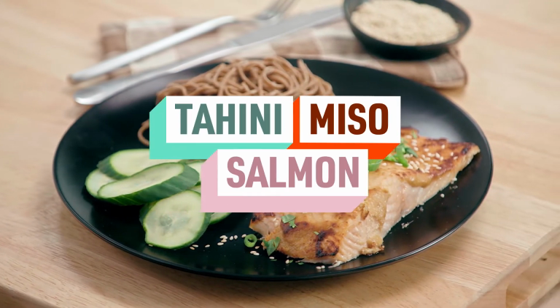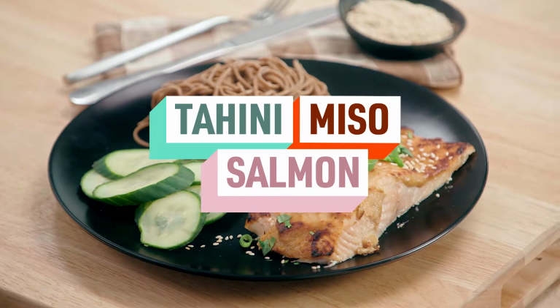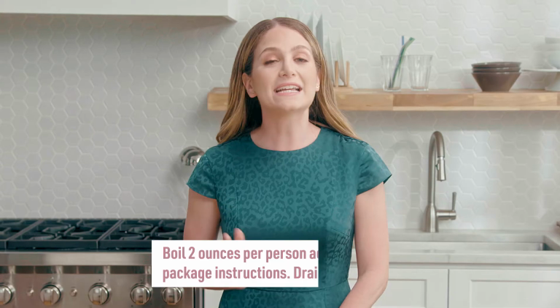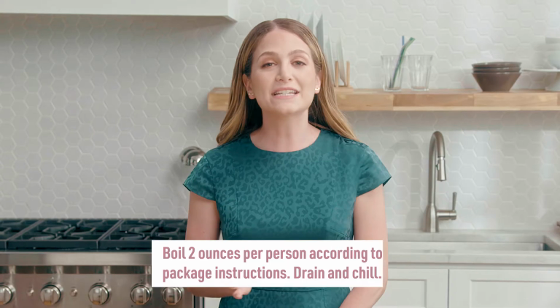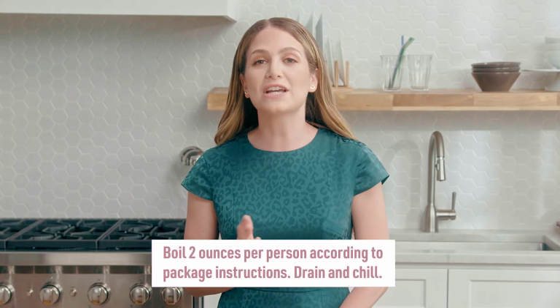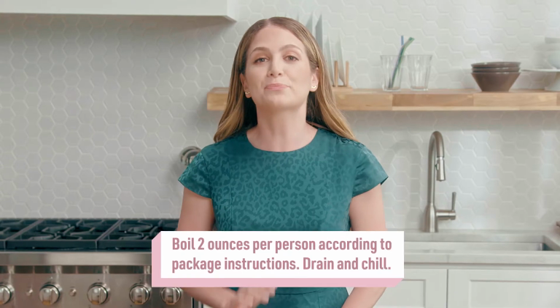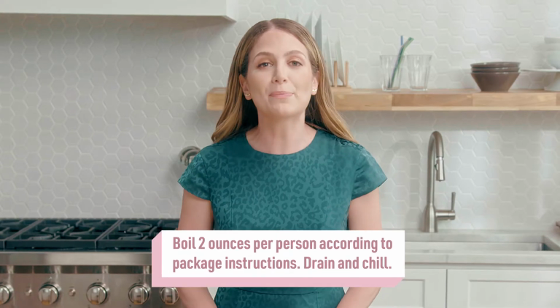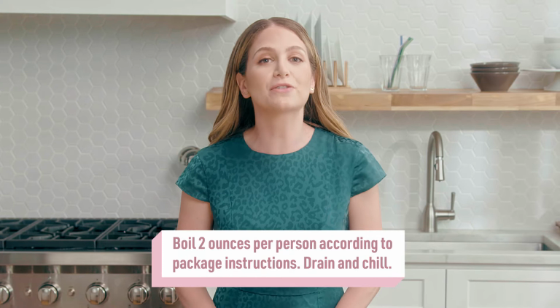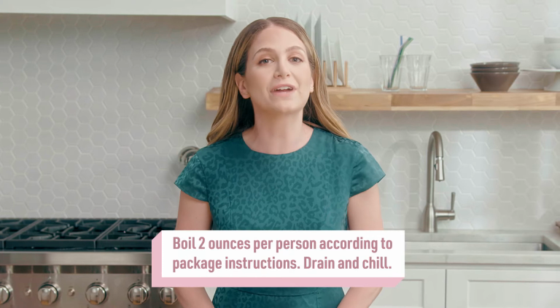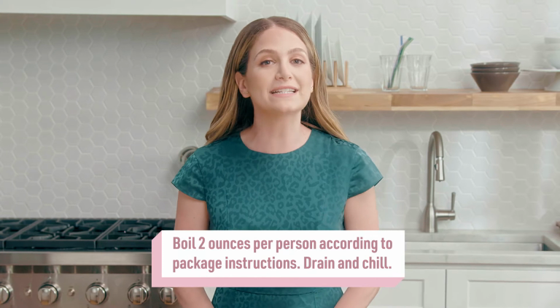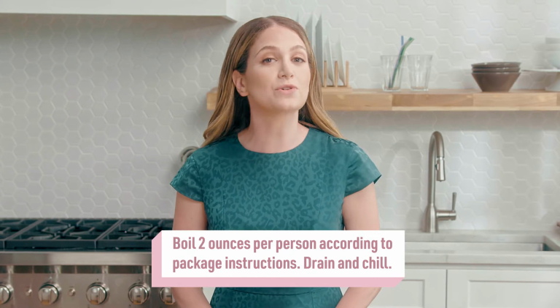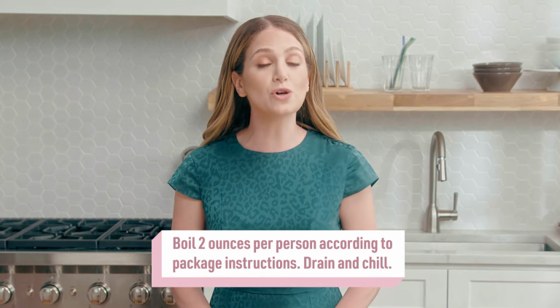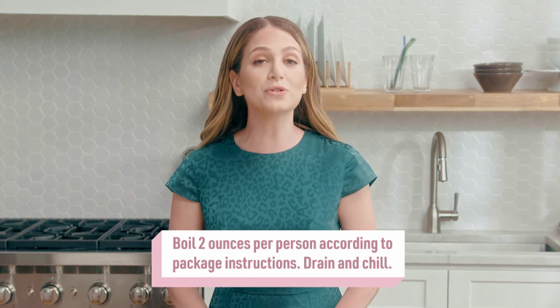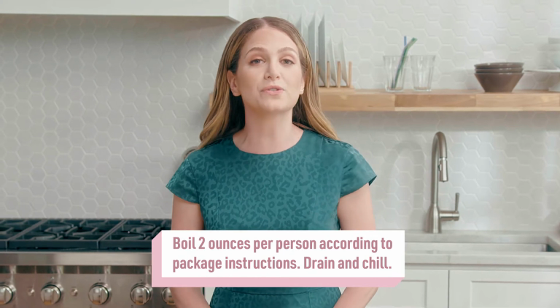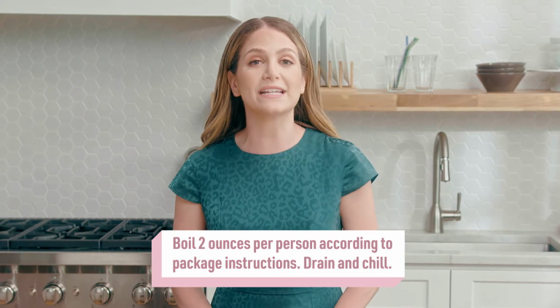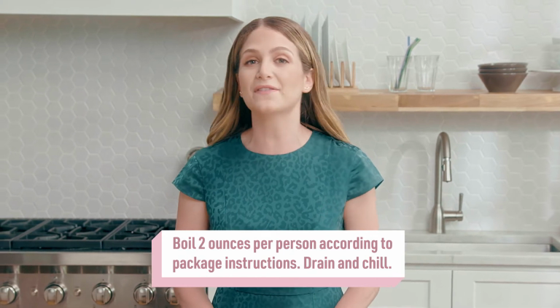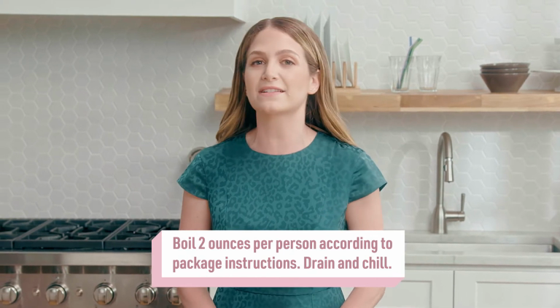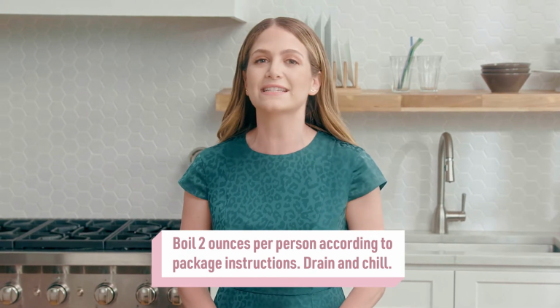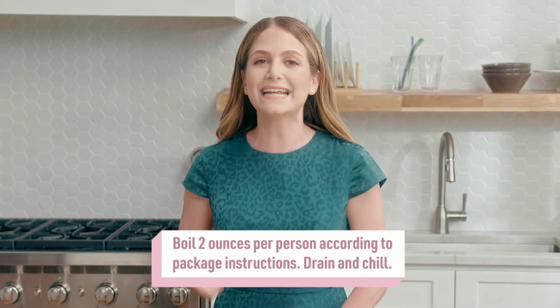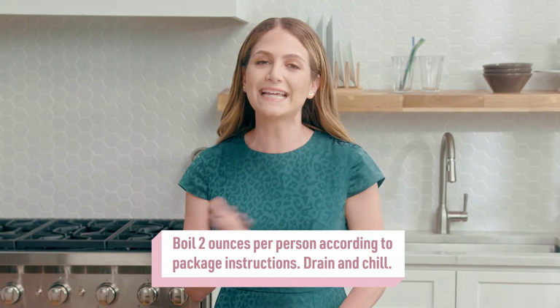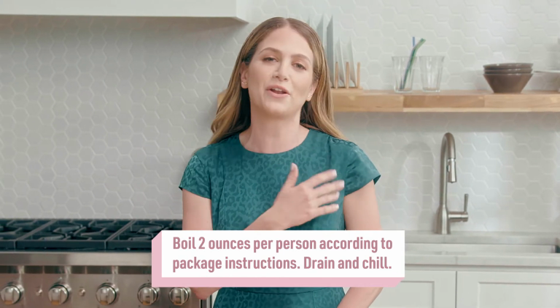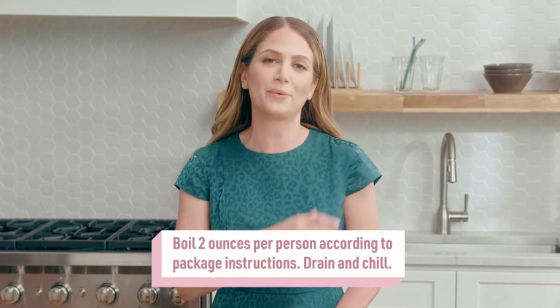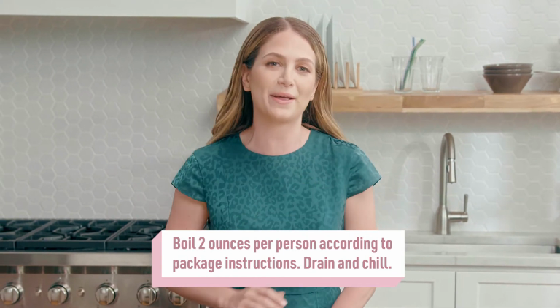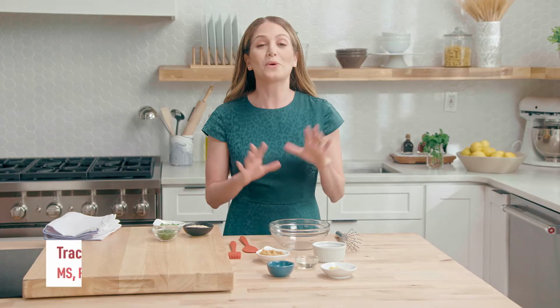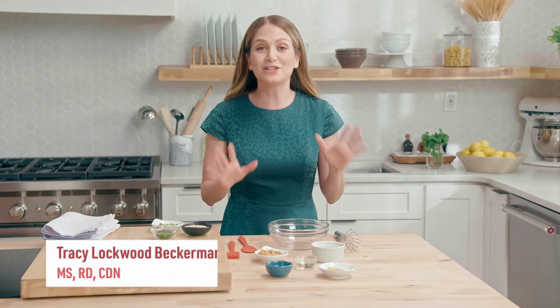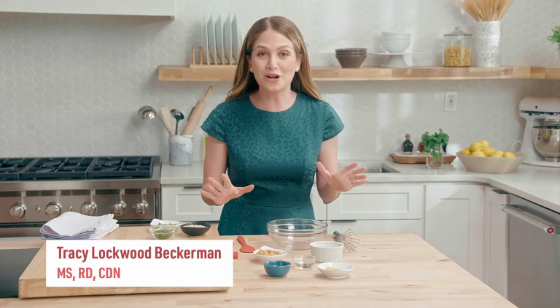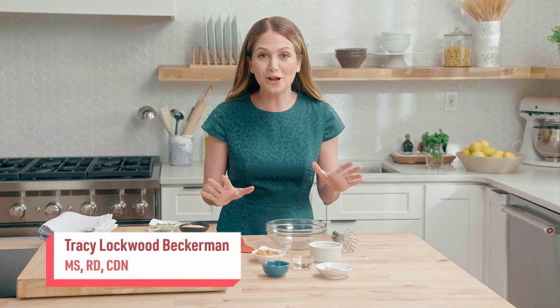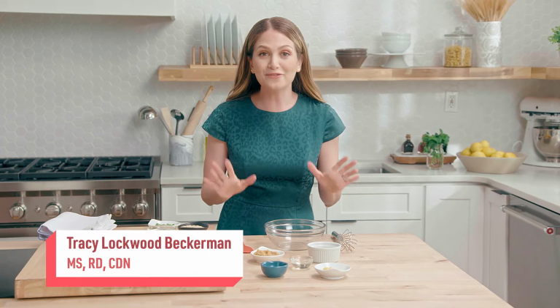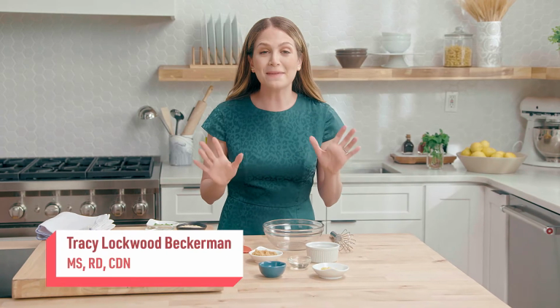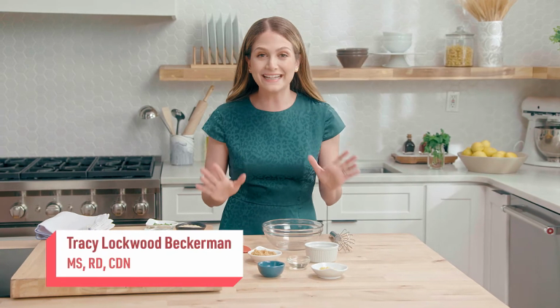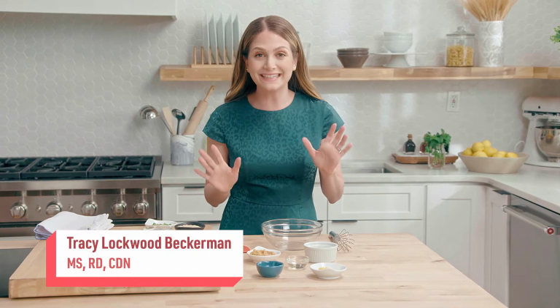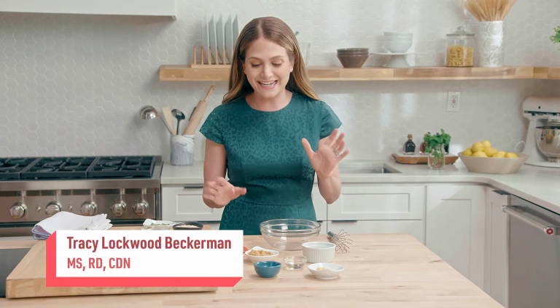I suggest prepping the rice or soba noodles in advance to get that out of the way. We're going to start off with making the glaze.